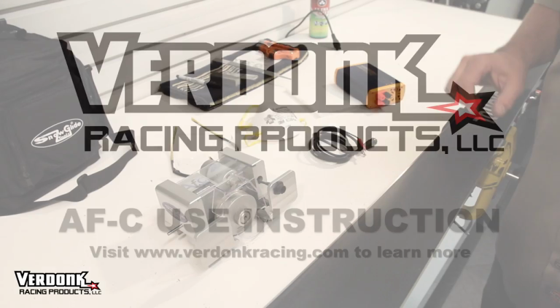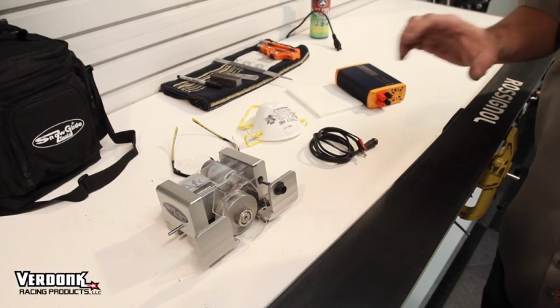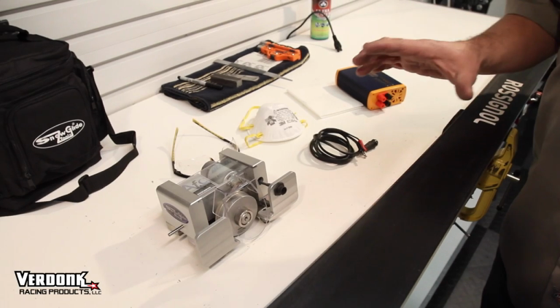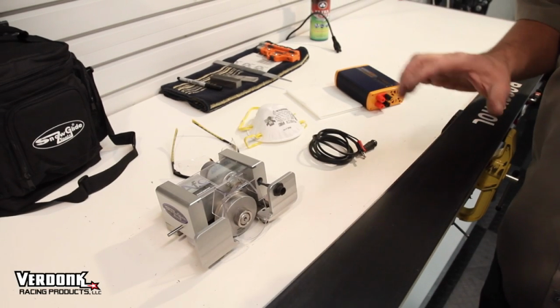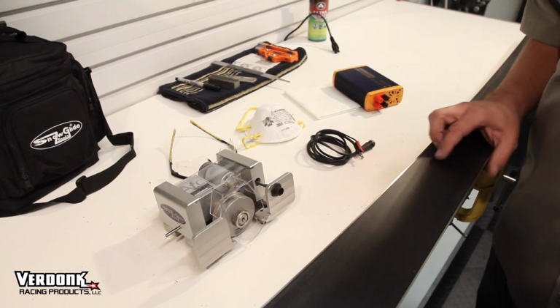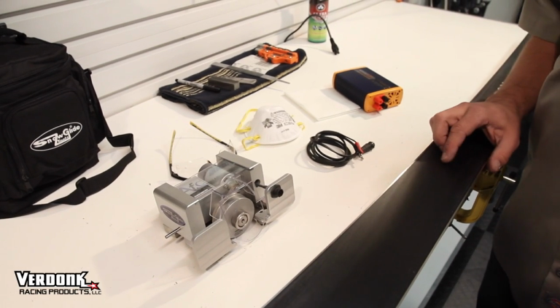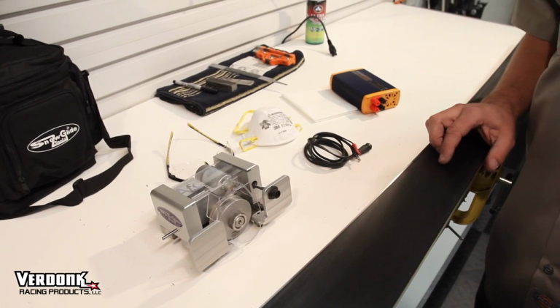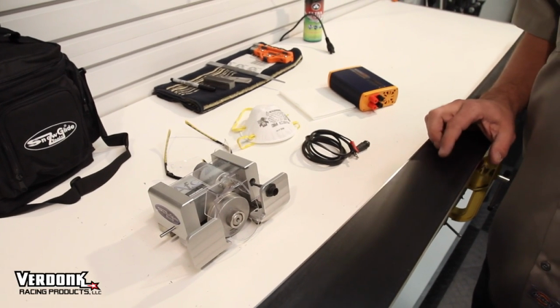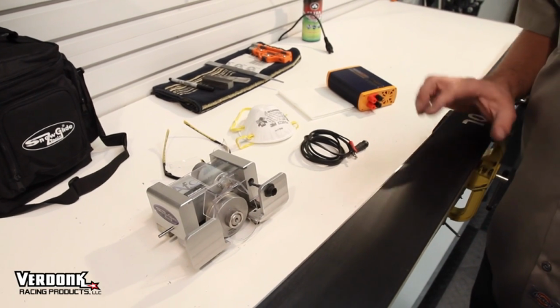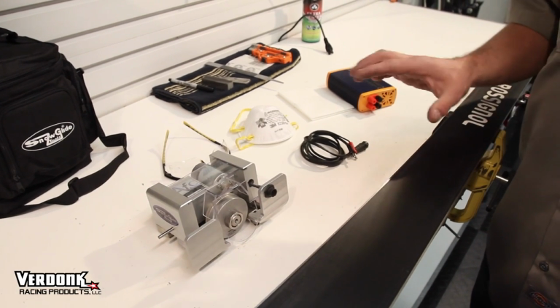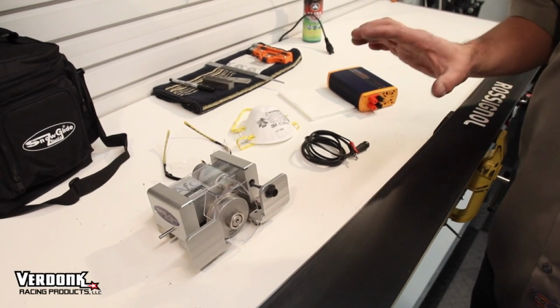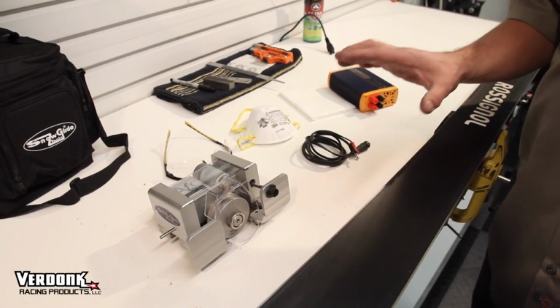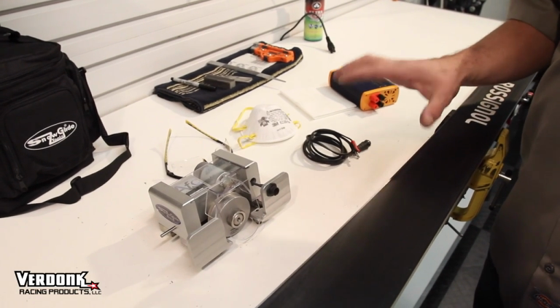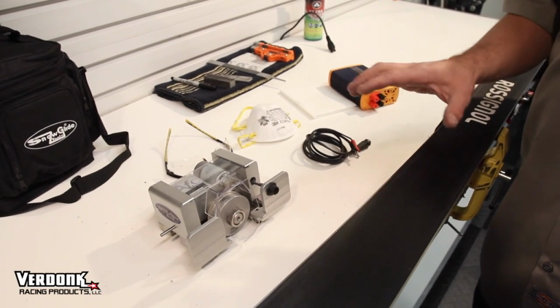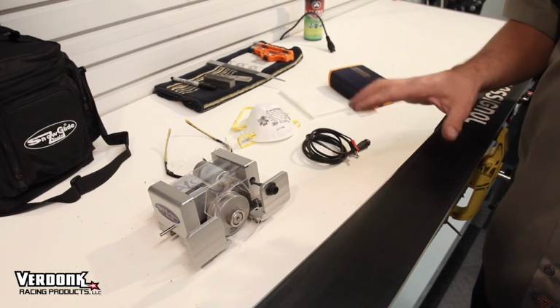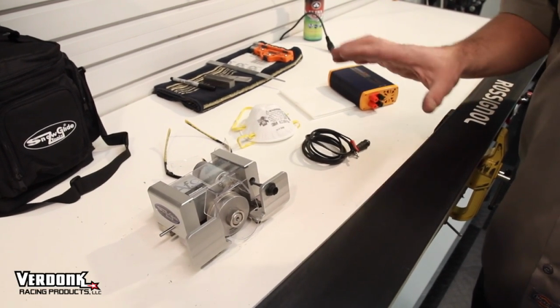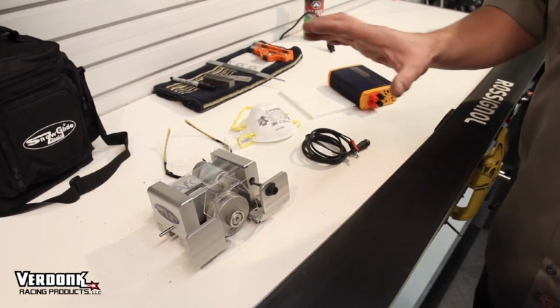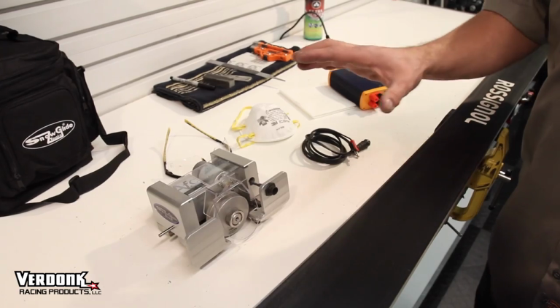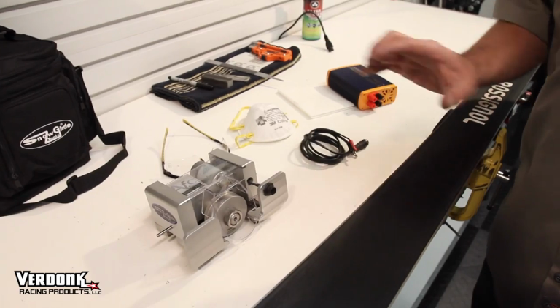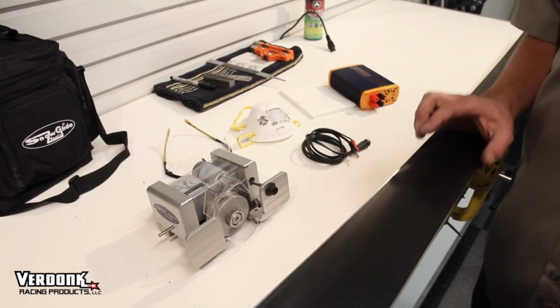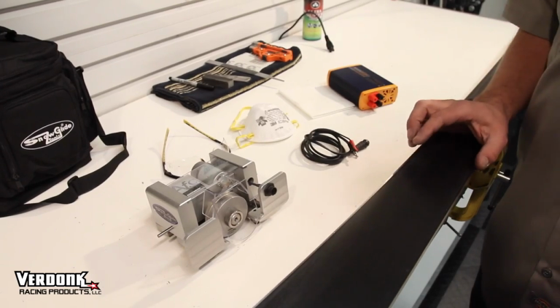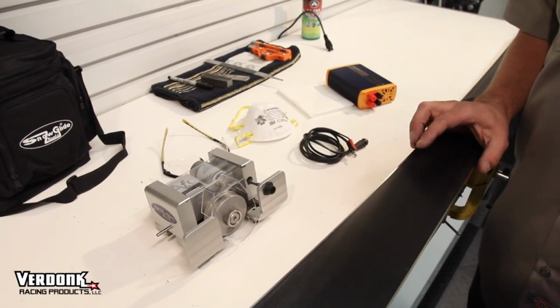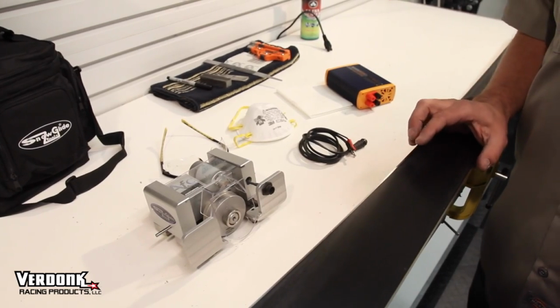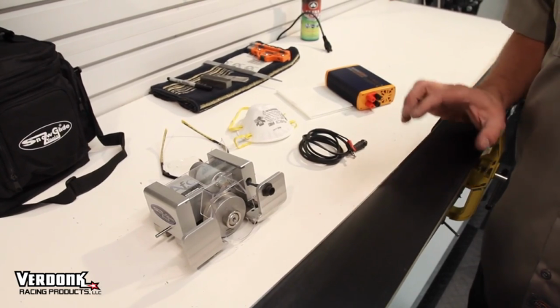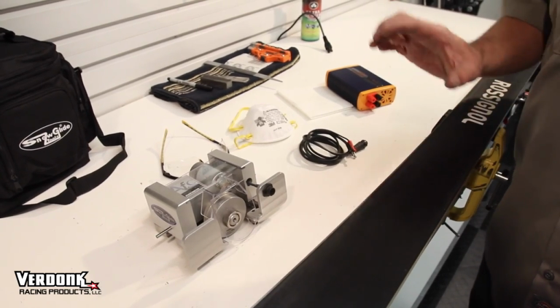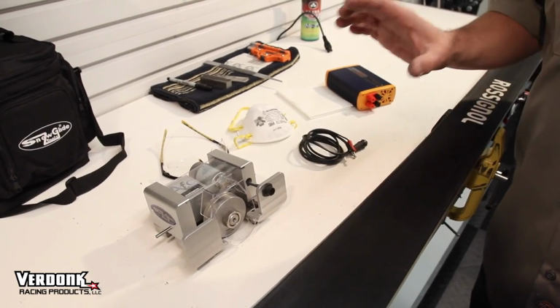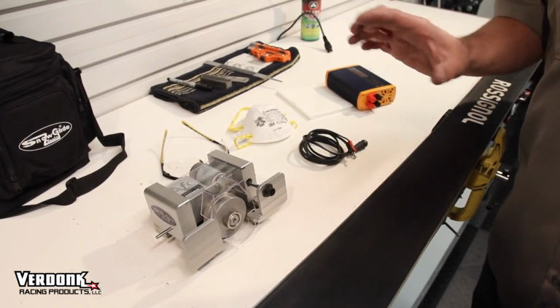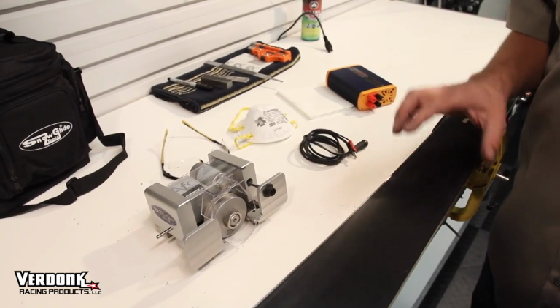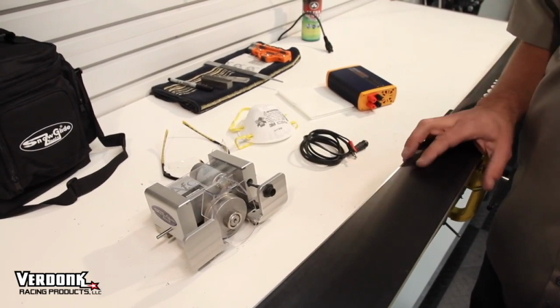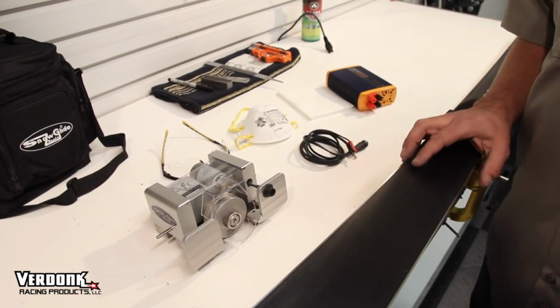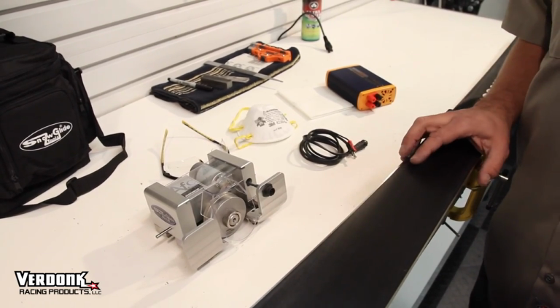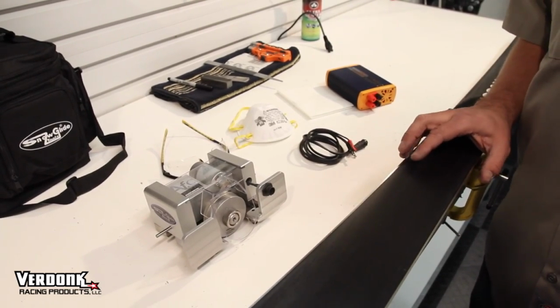This video will show you how to operate an AFC, which is the new Snow Glide side edge only machine.